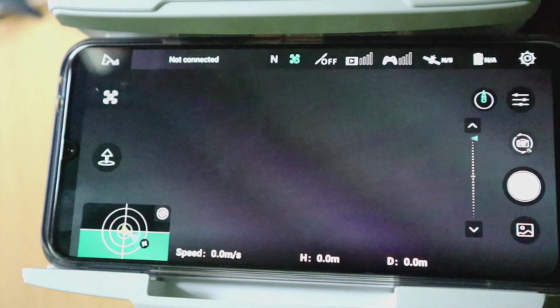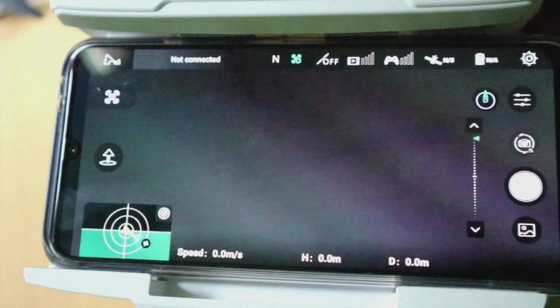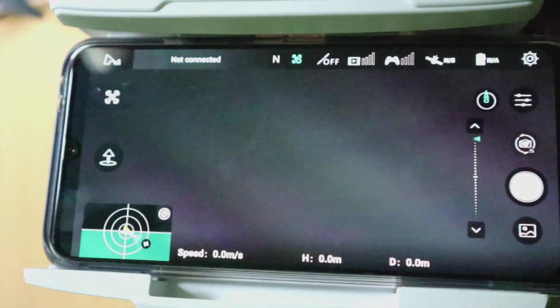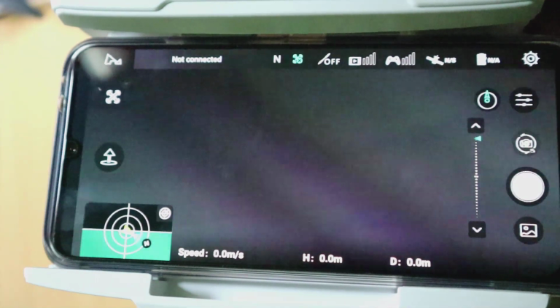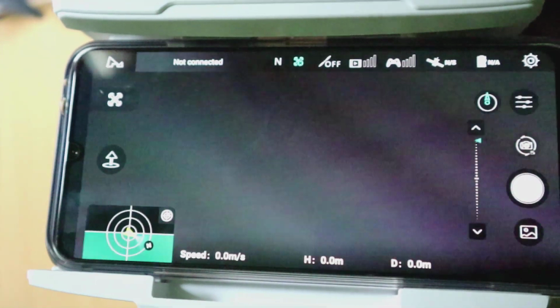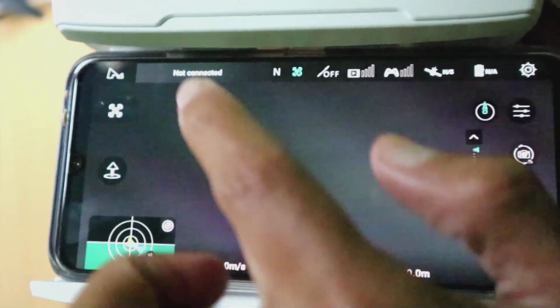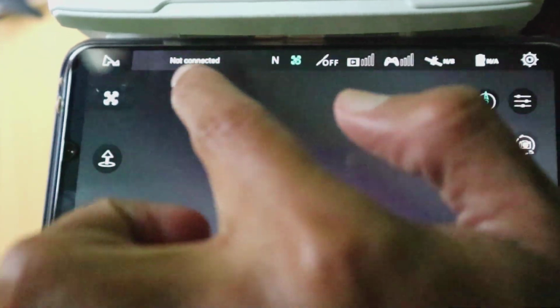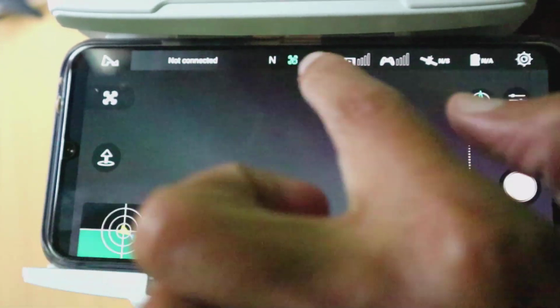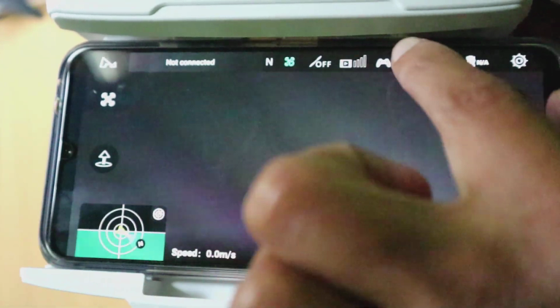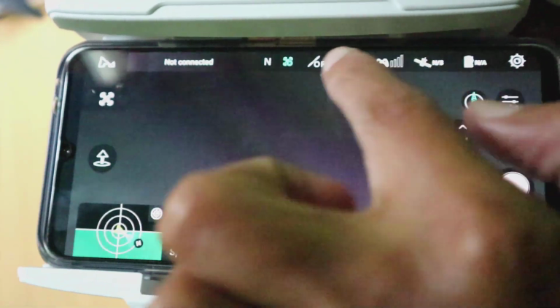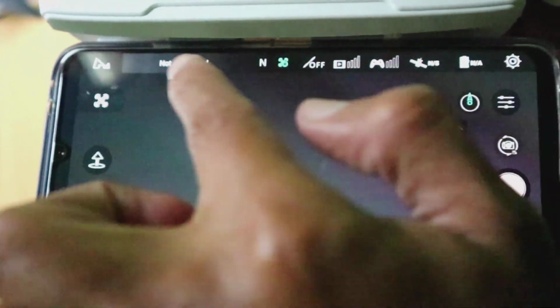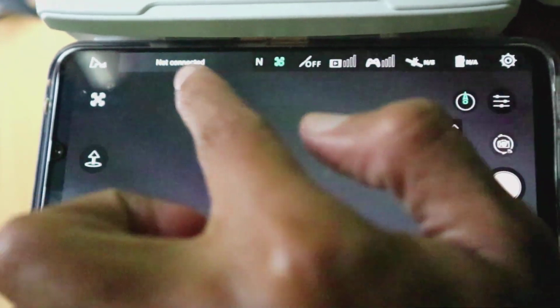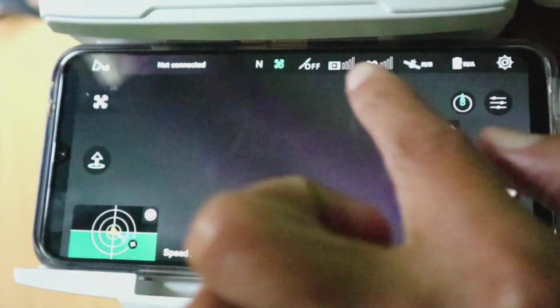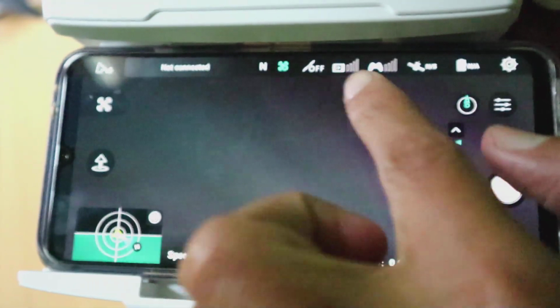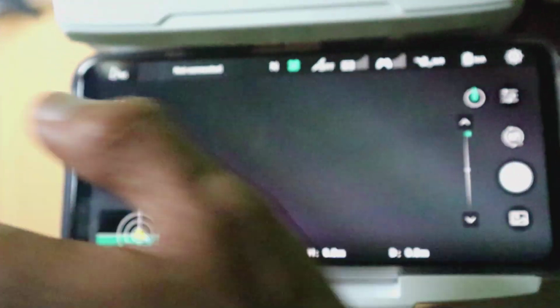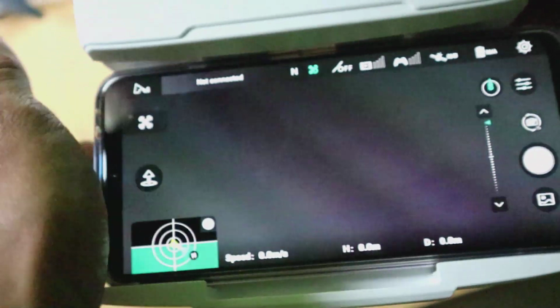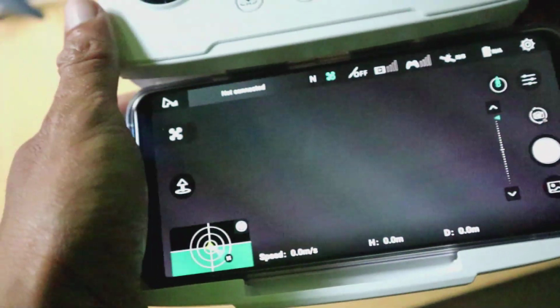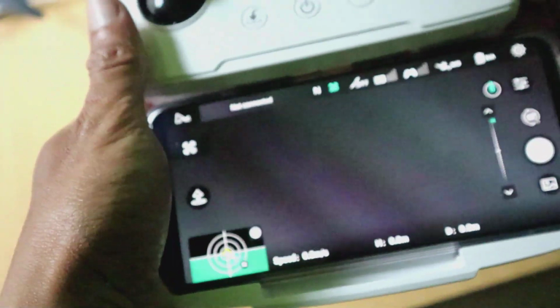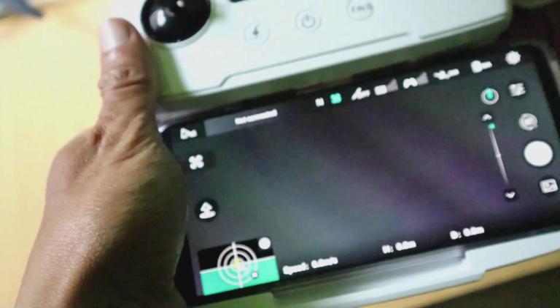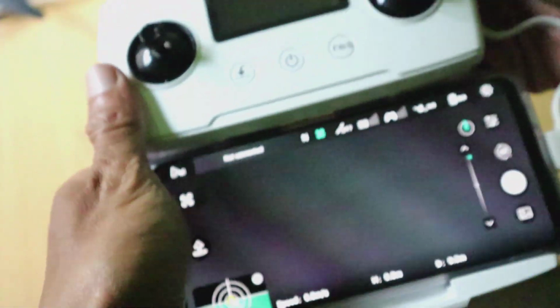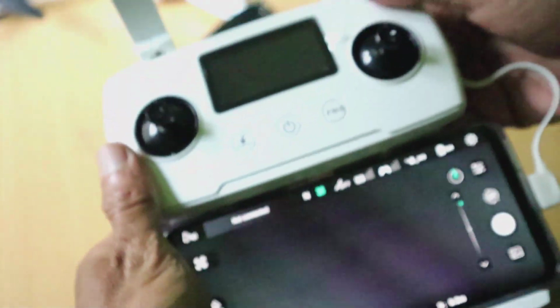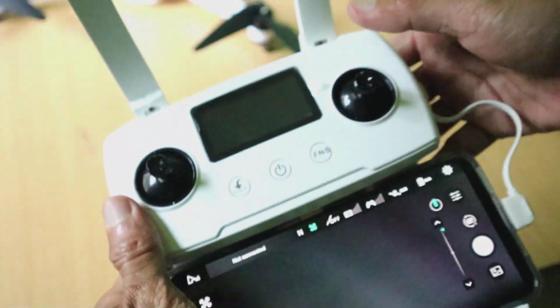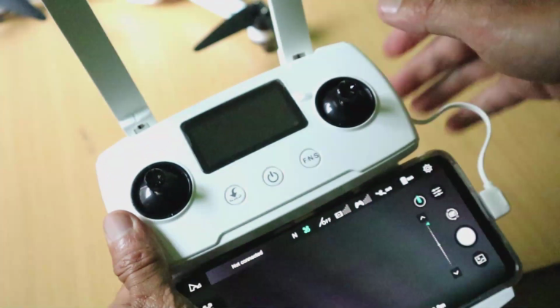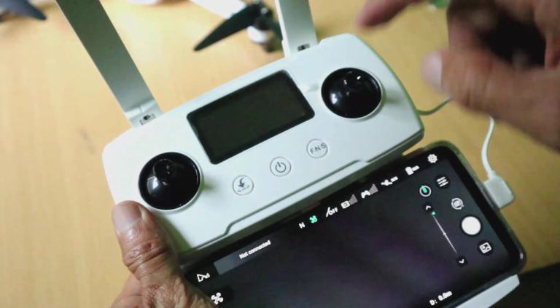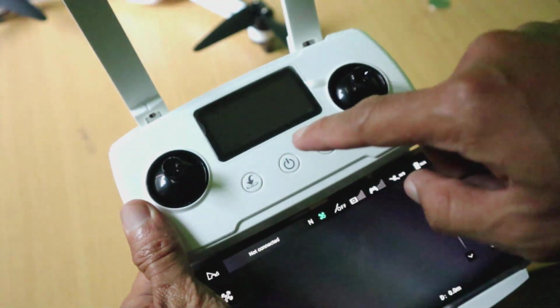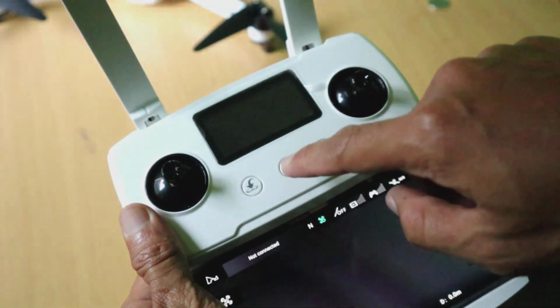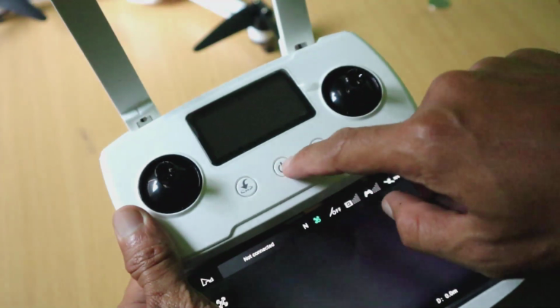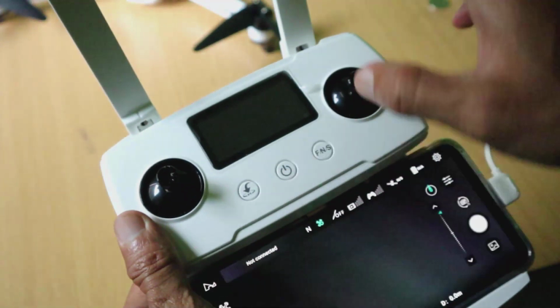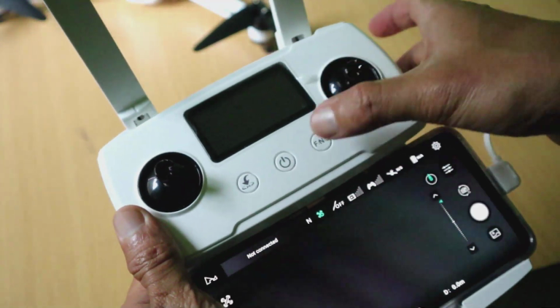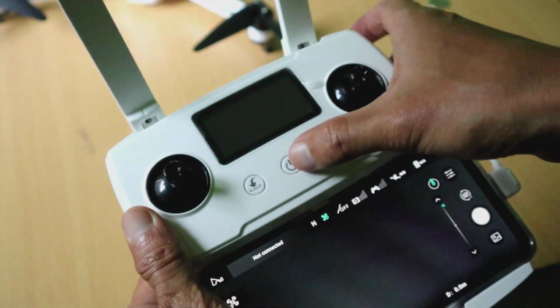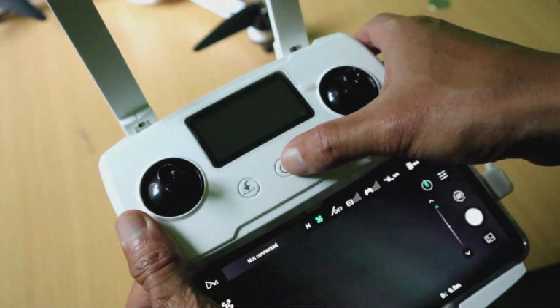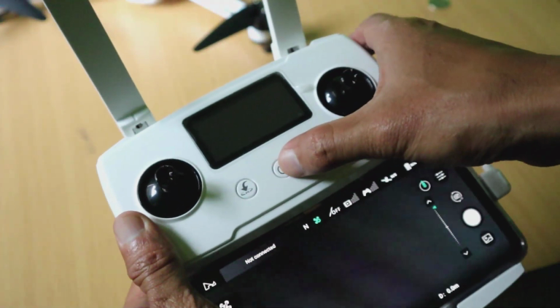Ini layar utamanya dari Juno 2. Secara tampilan memang hampir mirip, tapi memang ada sedikit perbedaan.